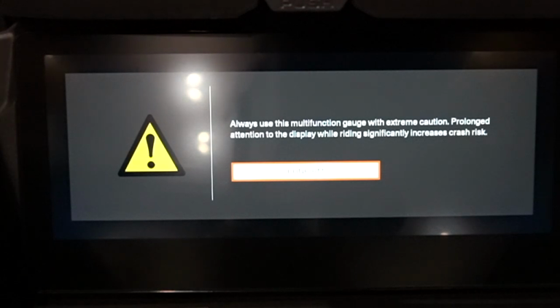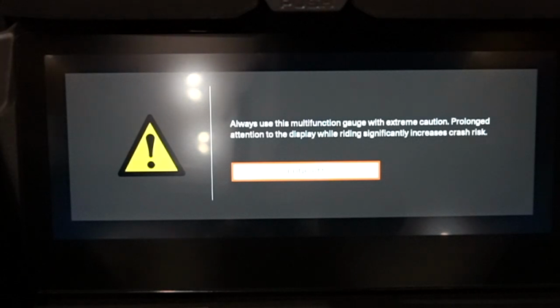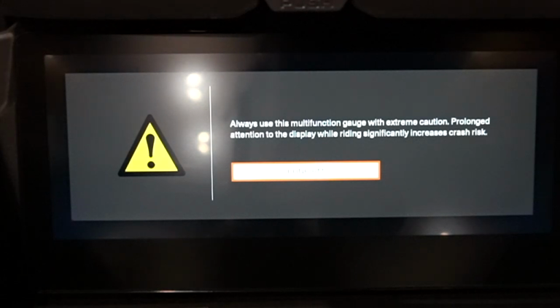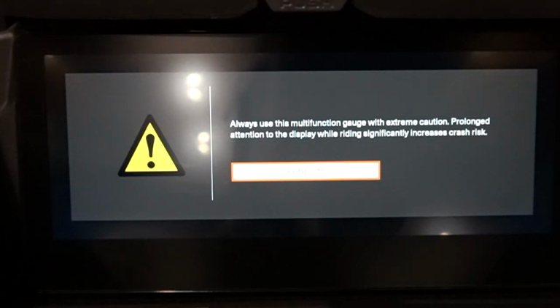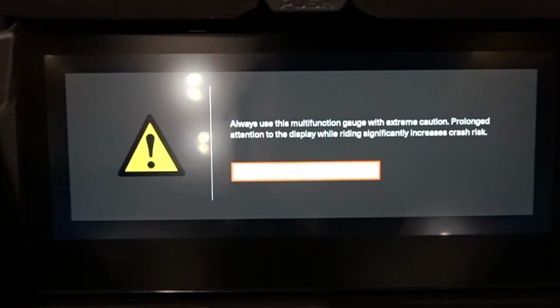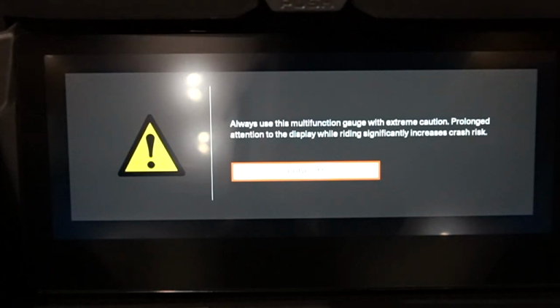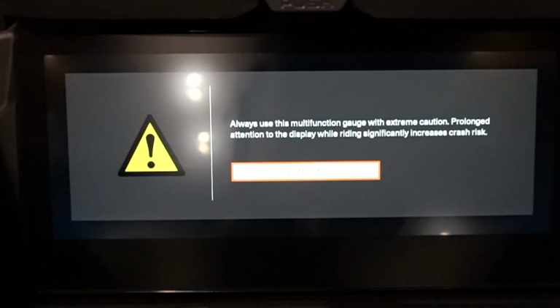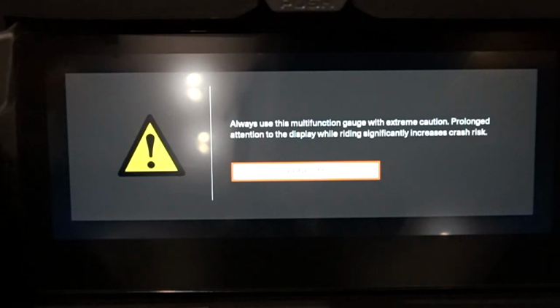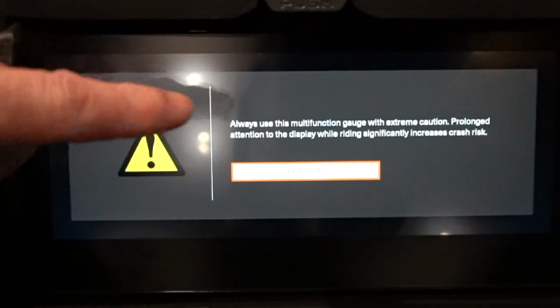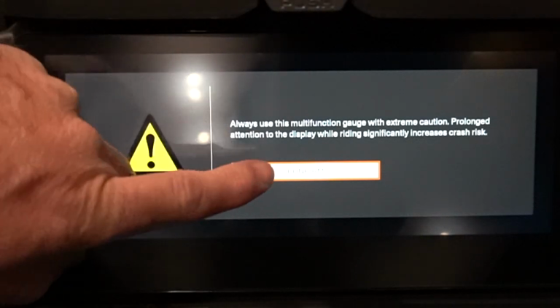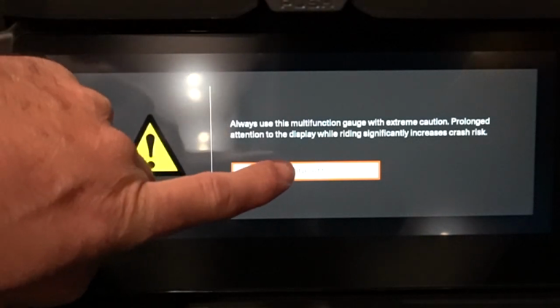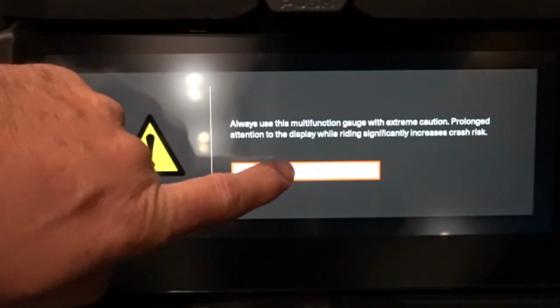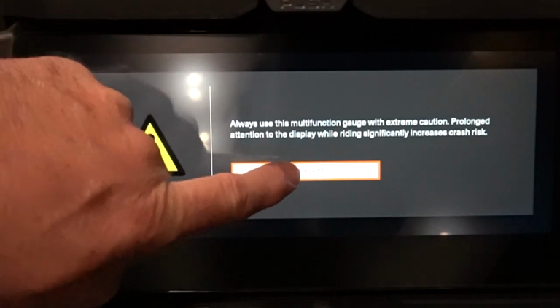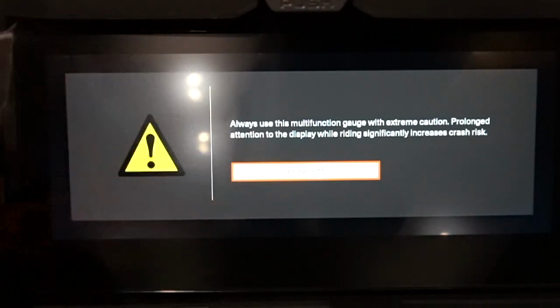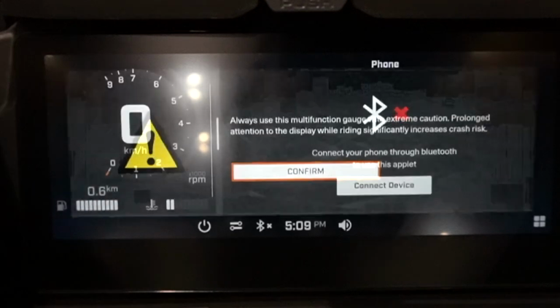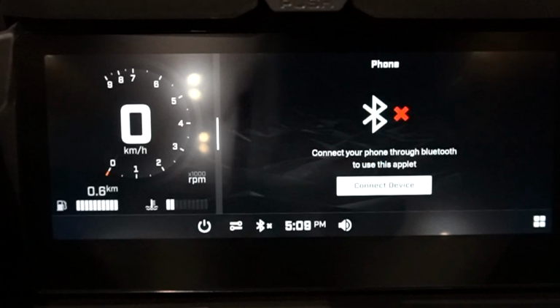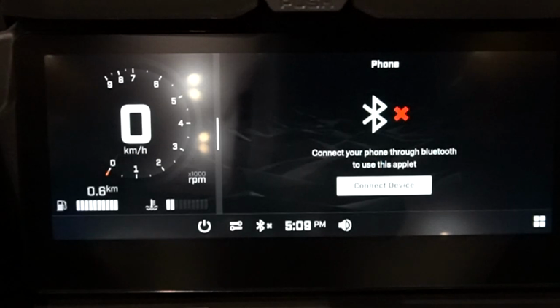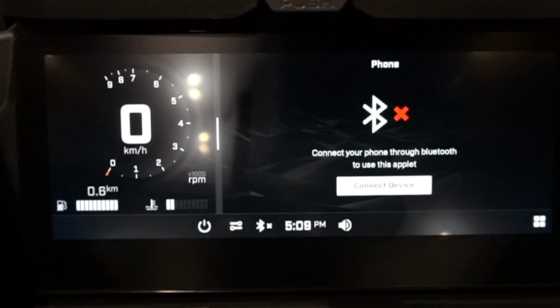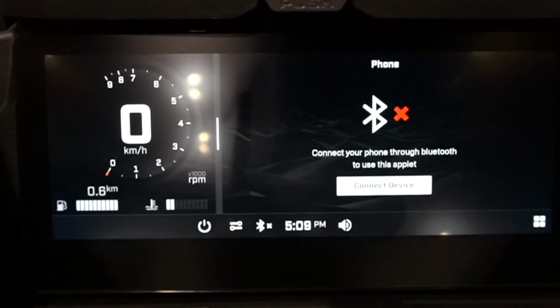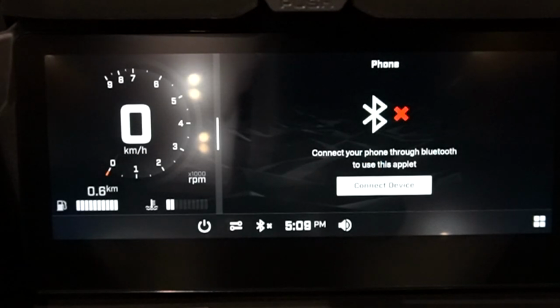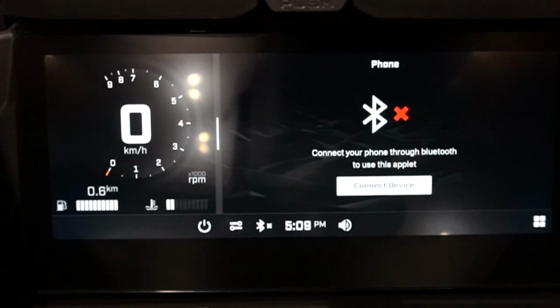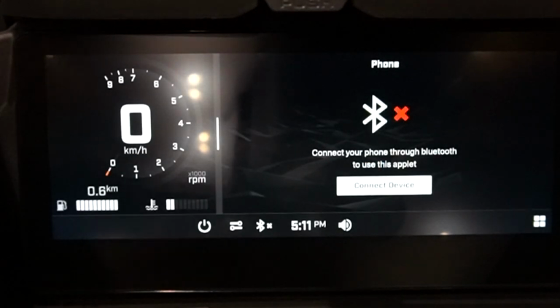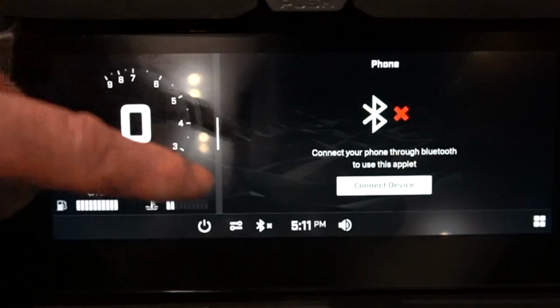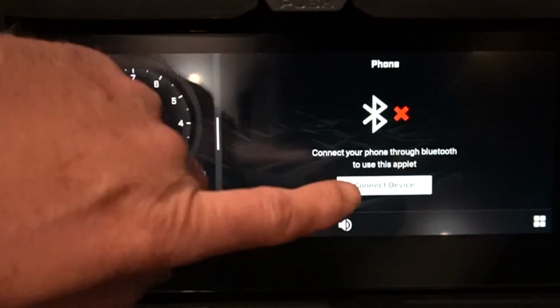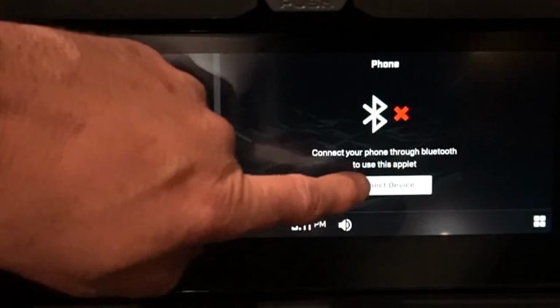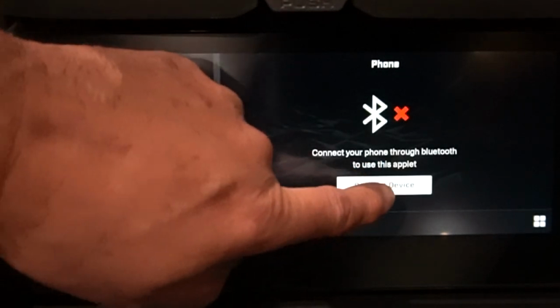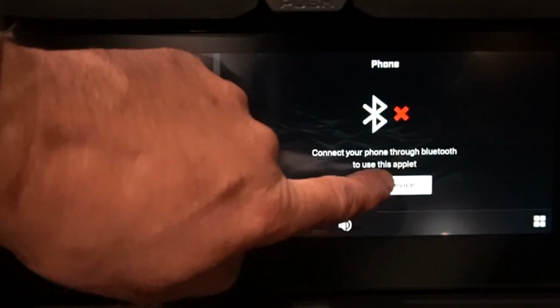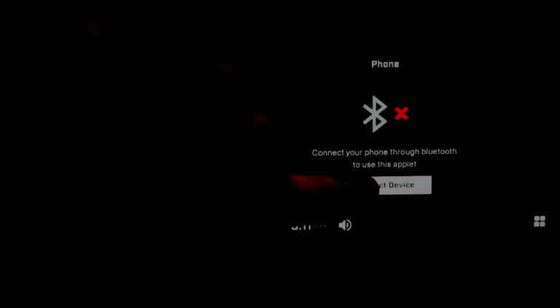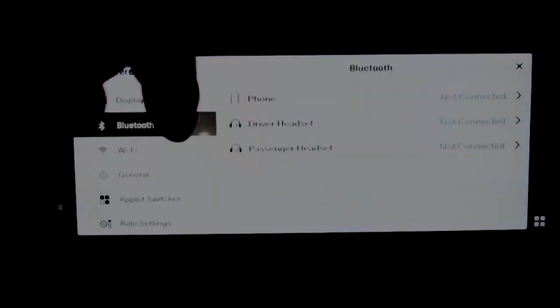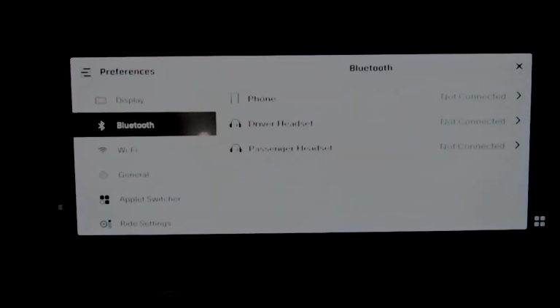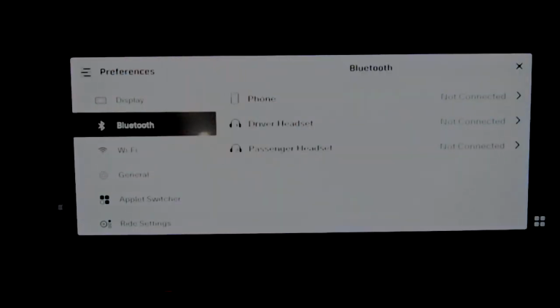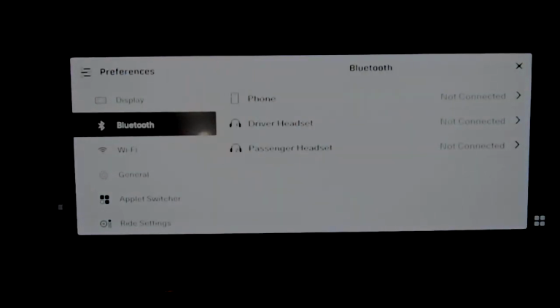Agree to the terms and conditions on the screen — confirming you won't be distracted when driving — and then hit connect device.